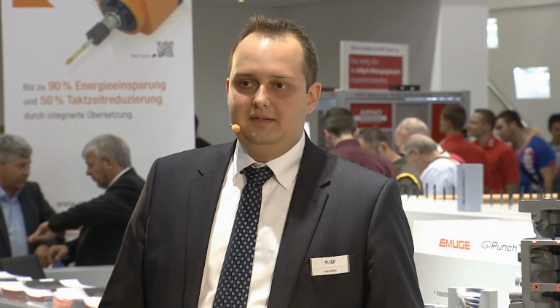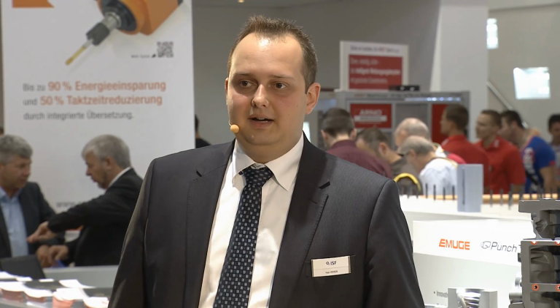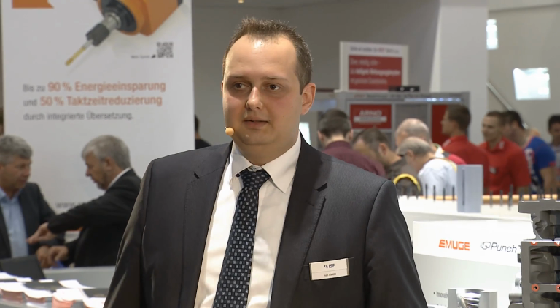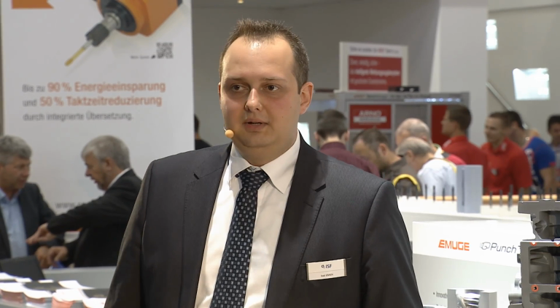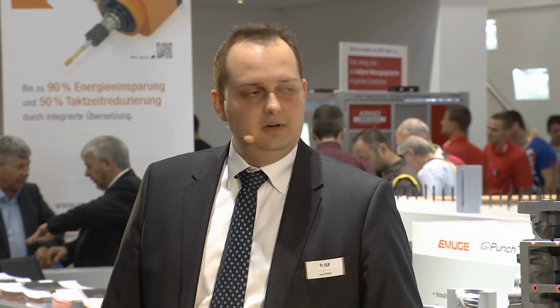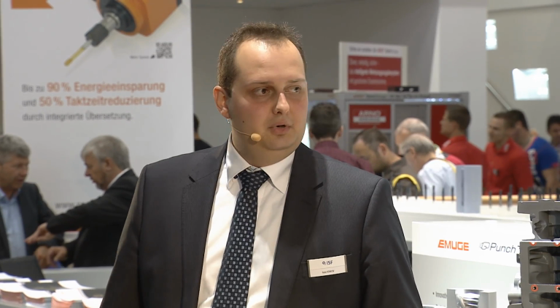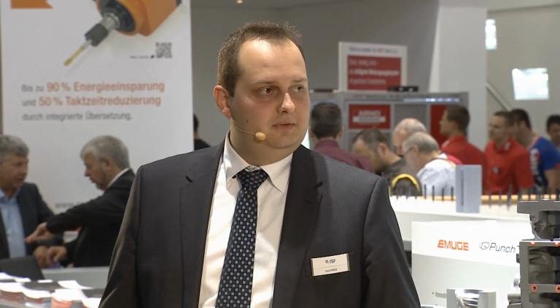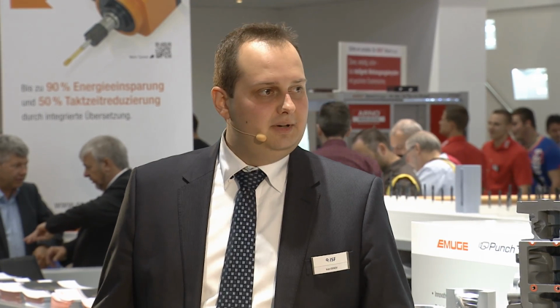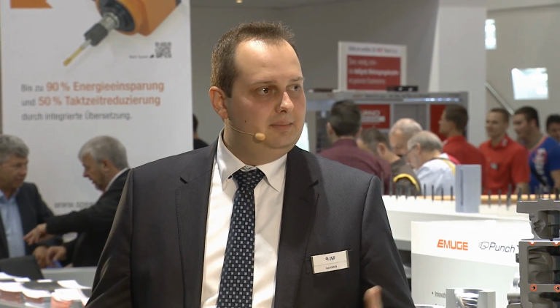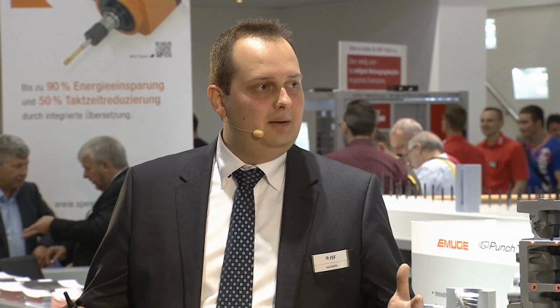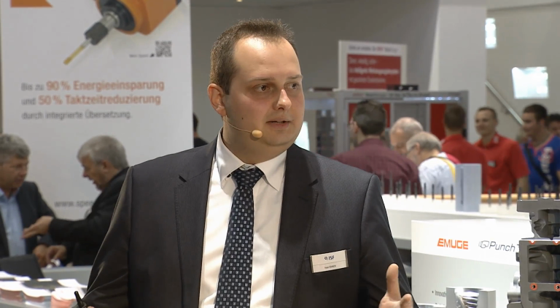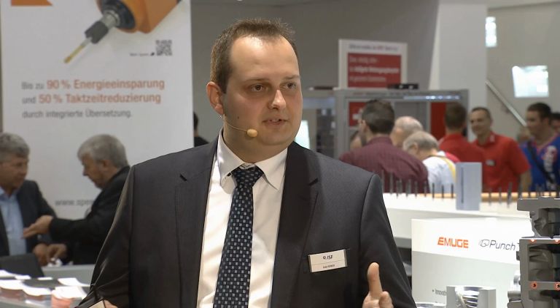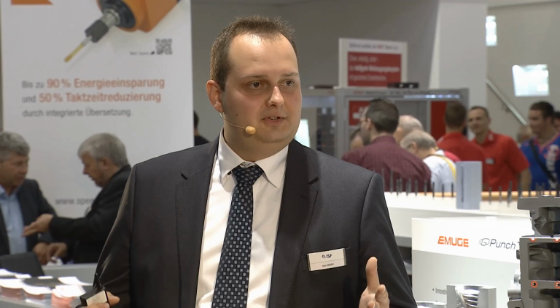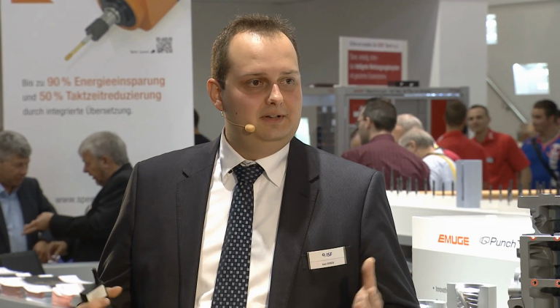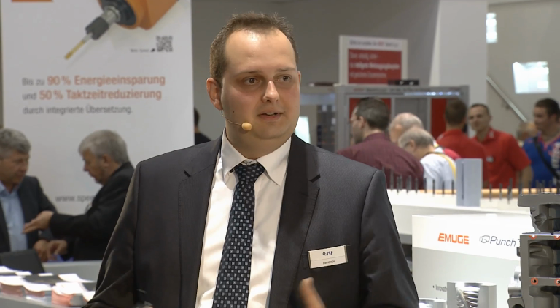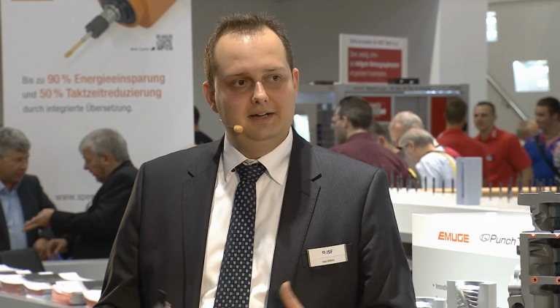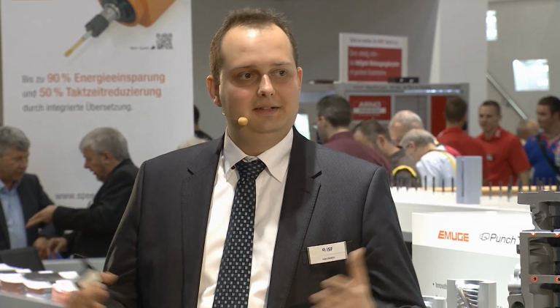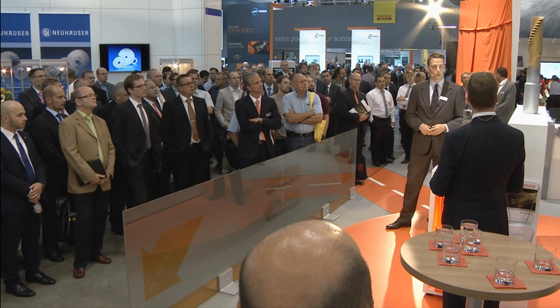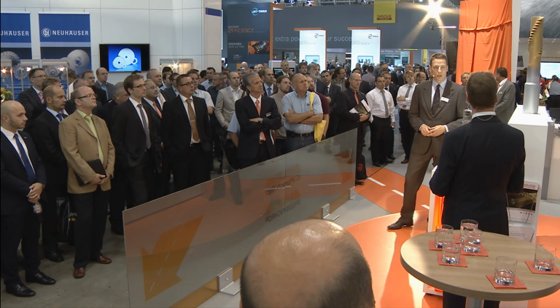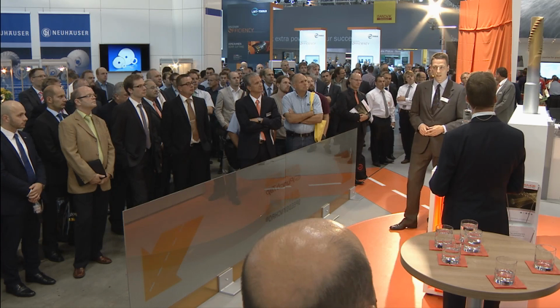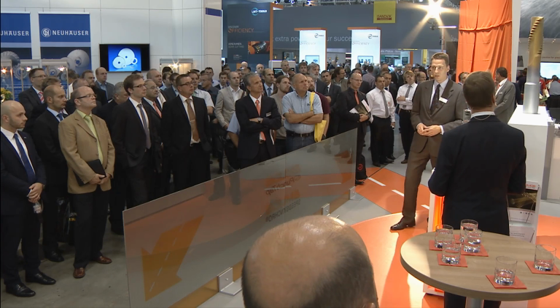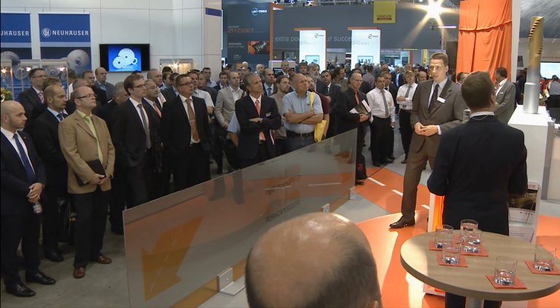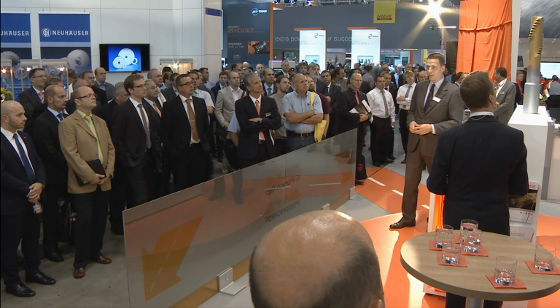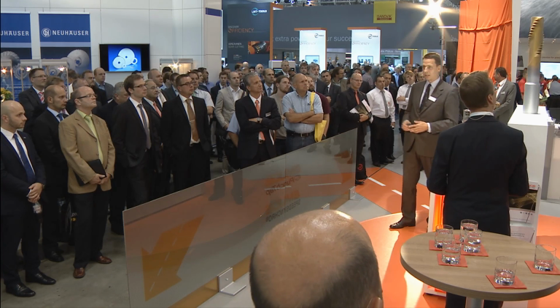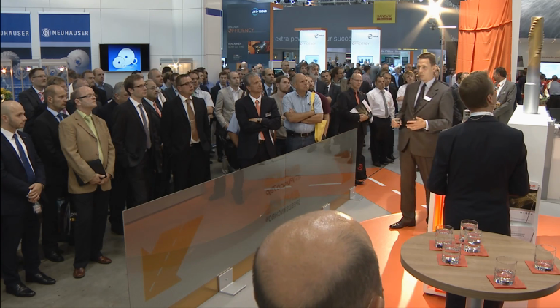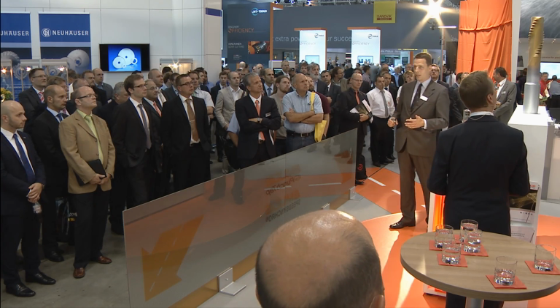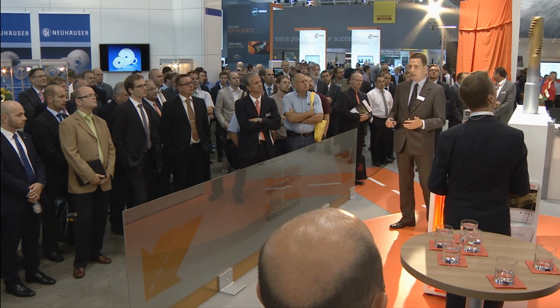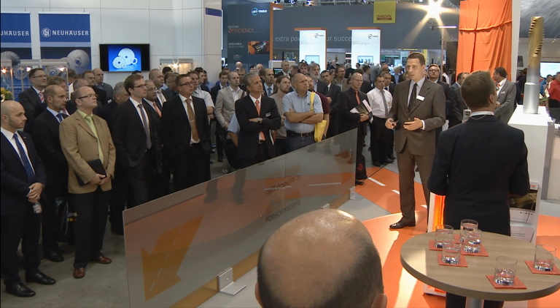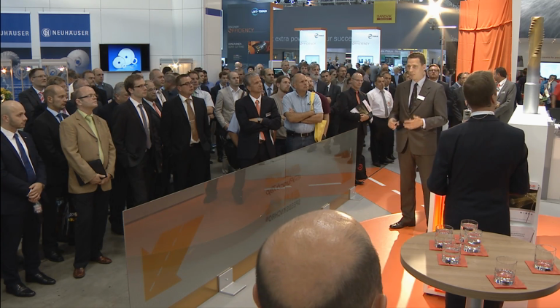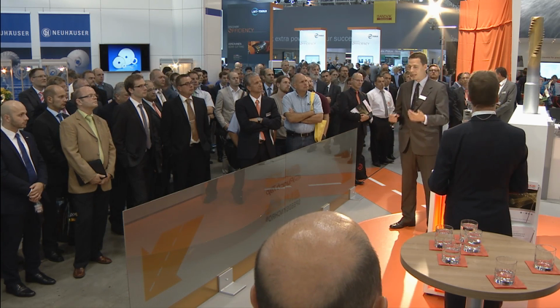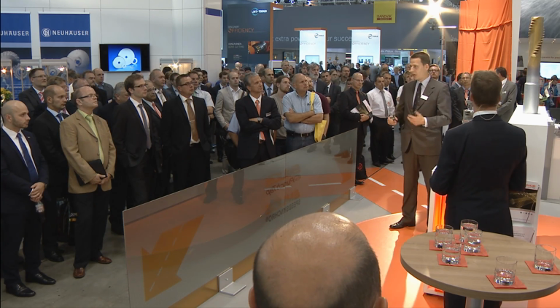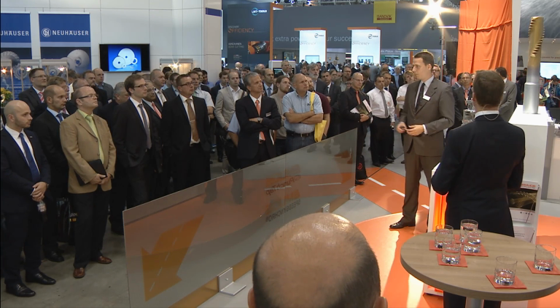We were amazed at the production speed. The benefit is we can produce more parts.